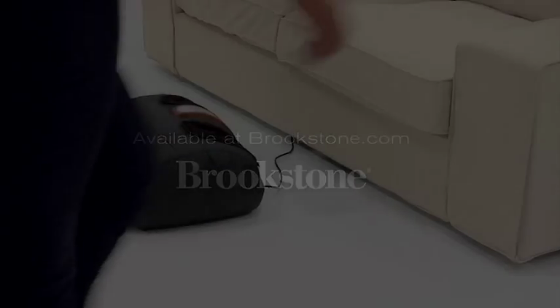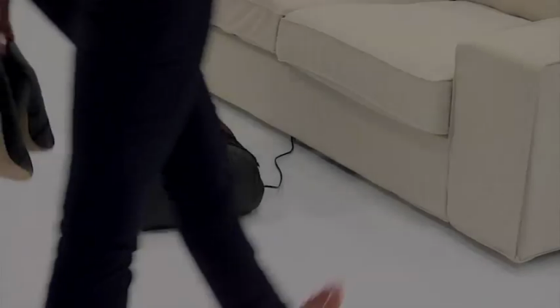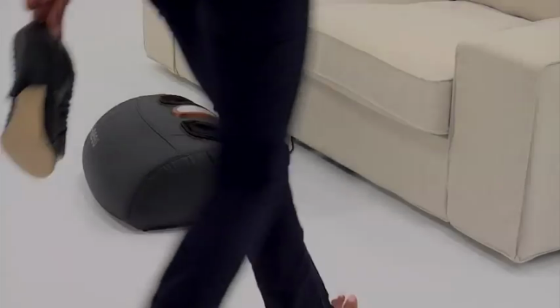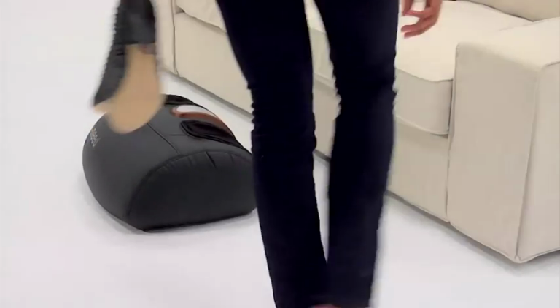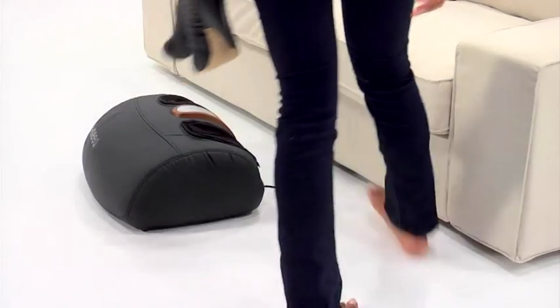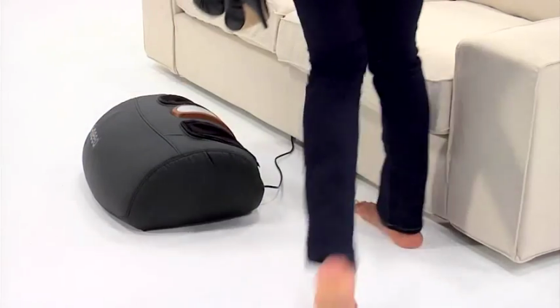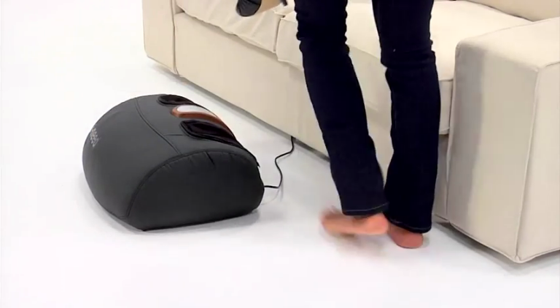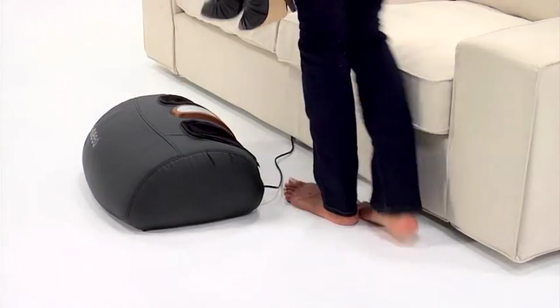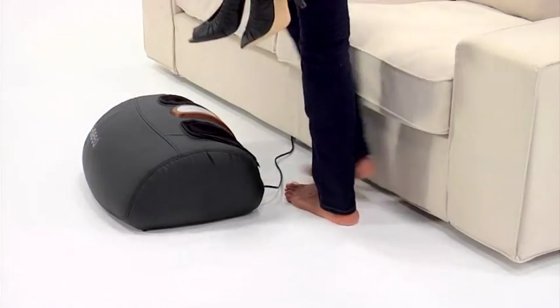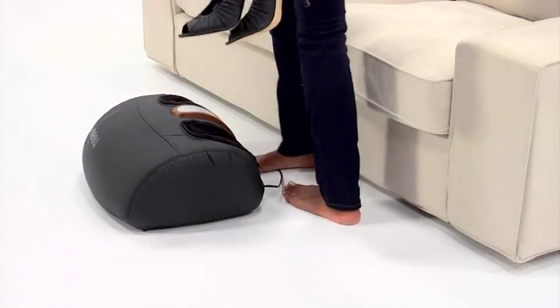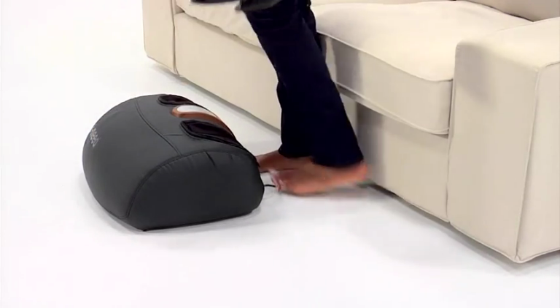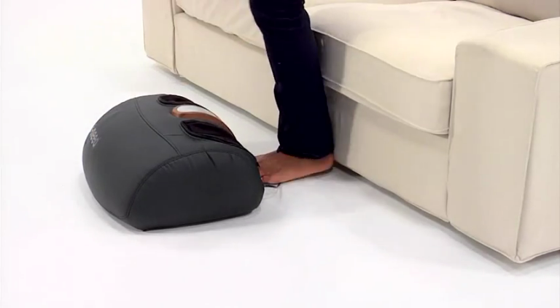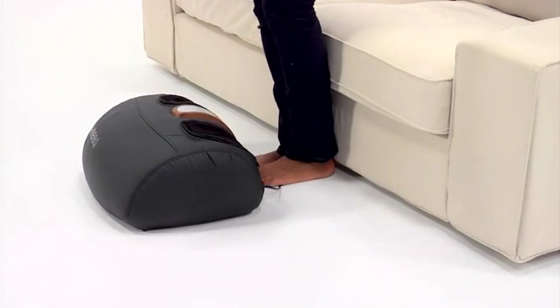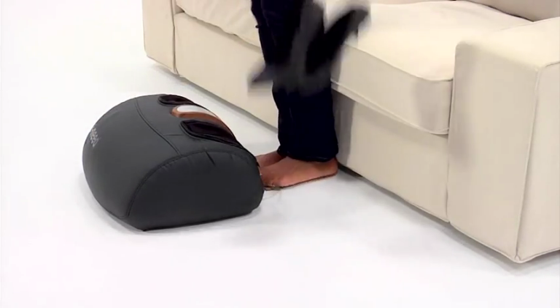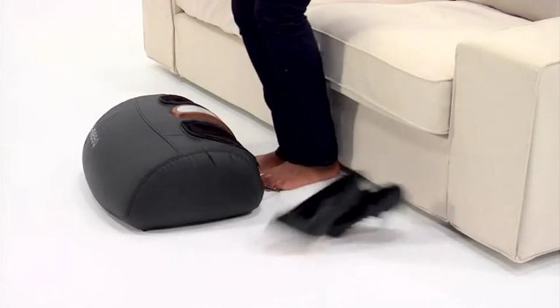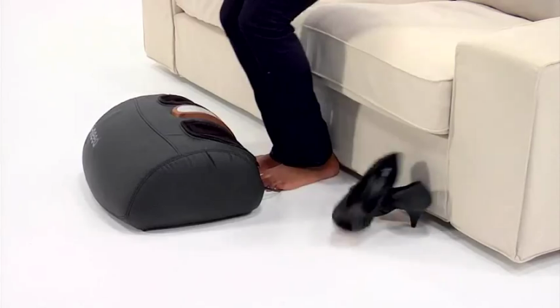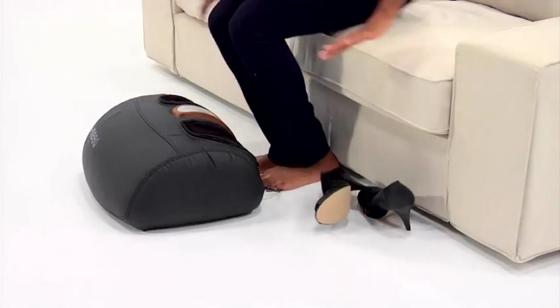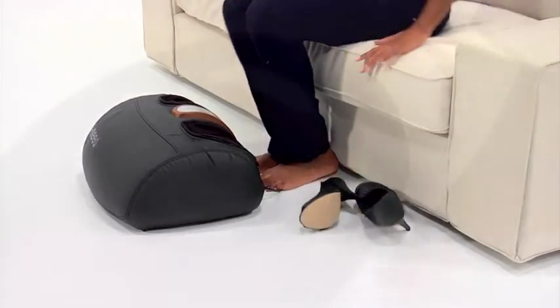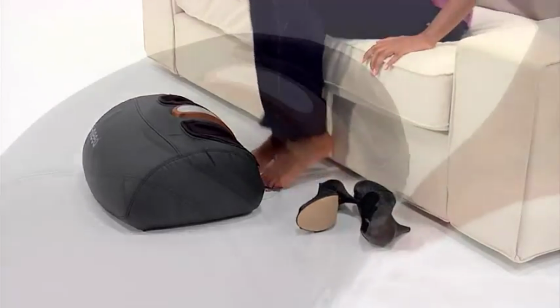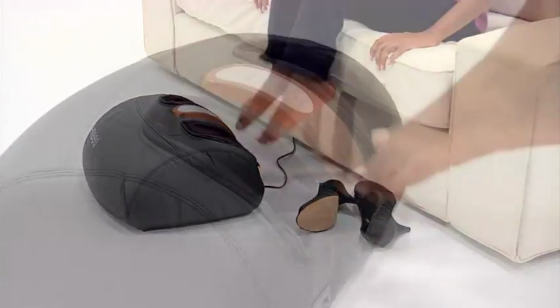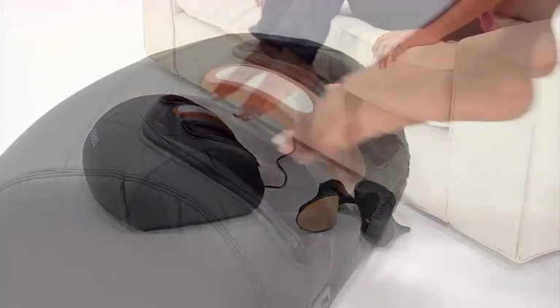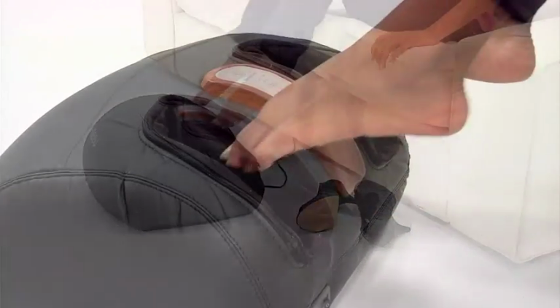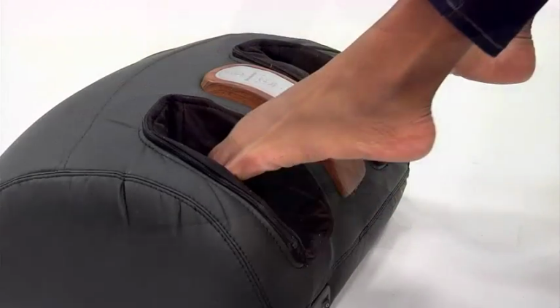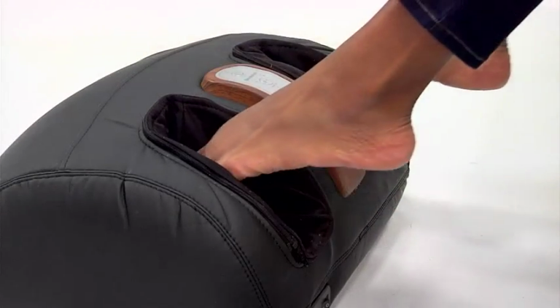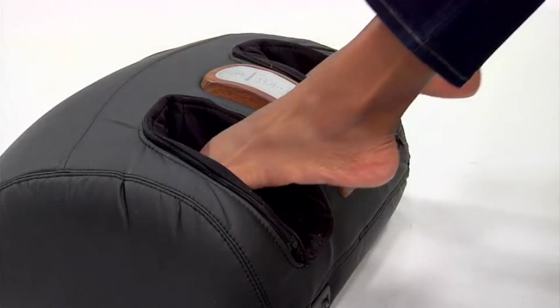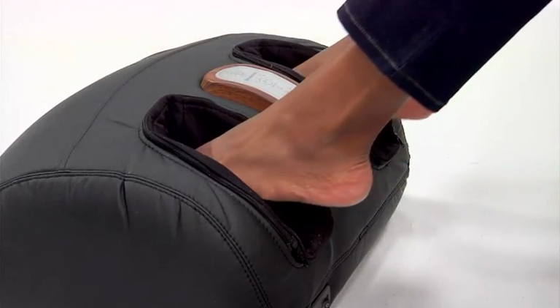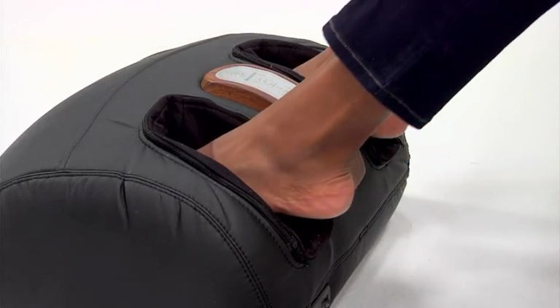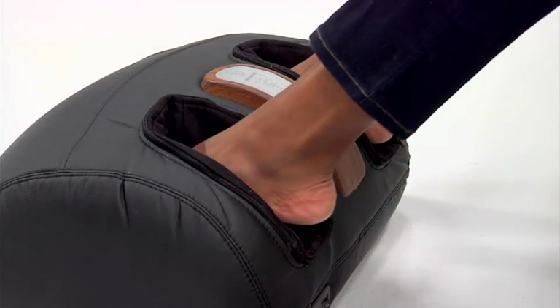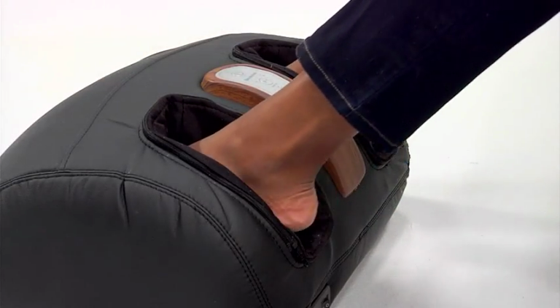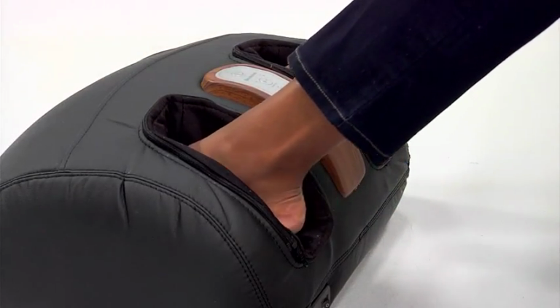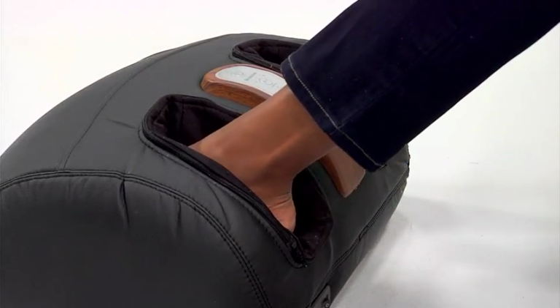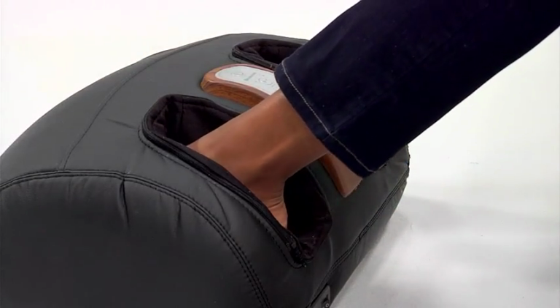If you like your feet rubbed as much as I do, follow me. The iNeed Foot Massager from Brookstone.